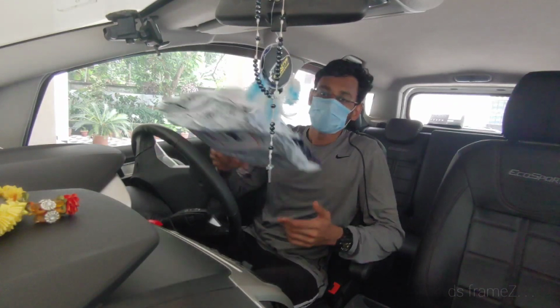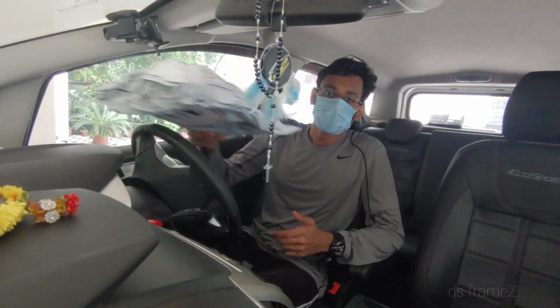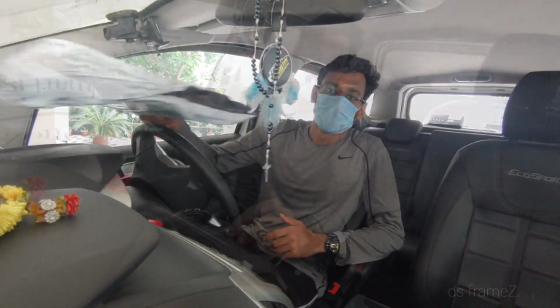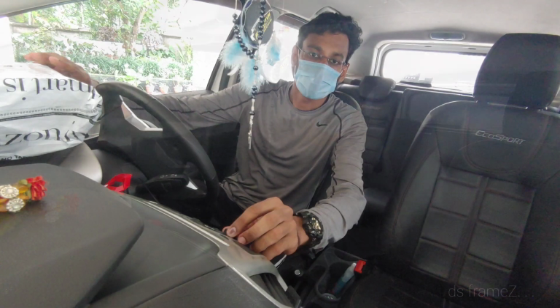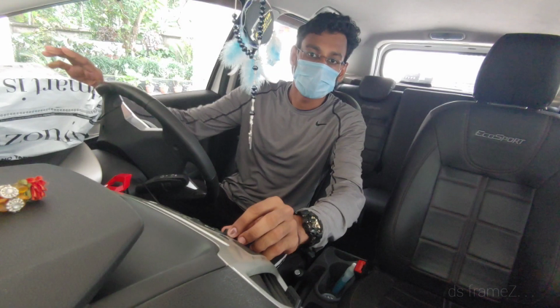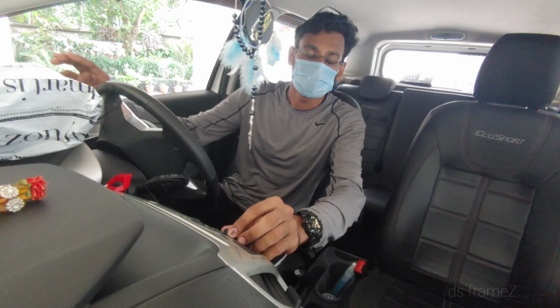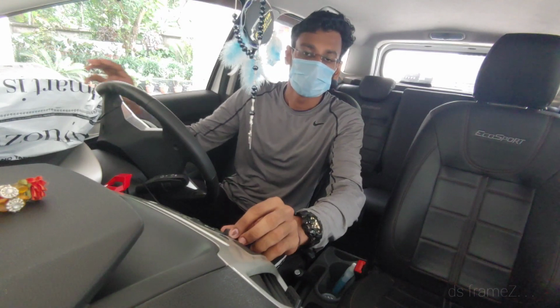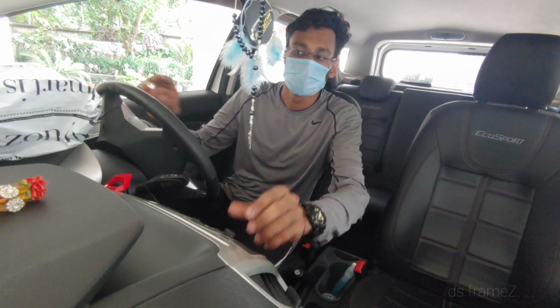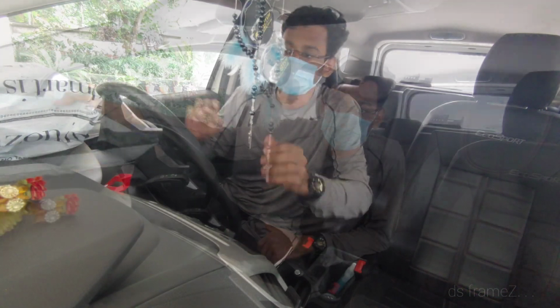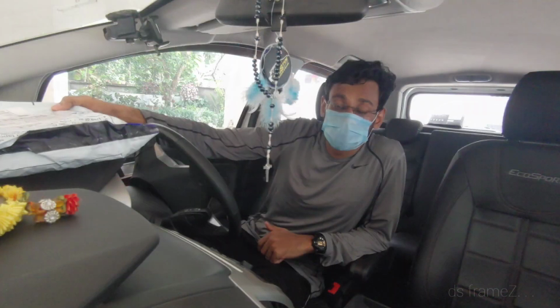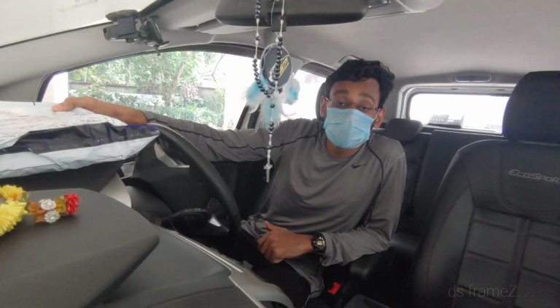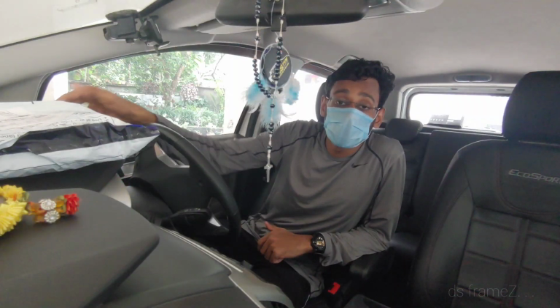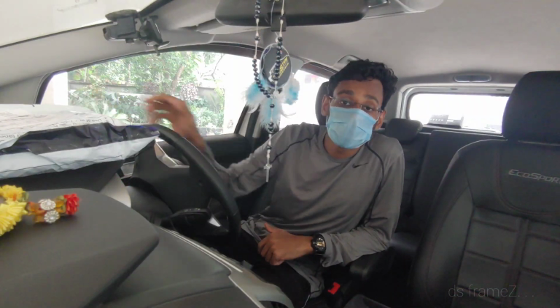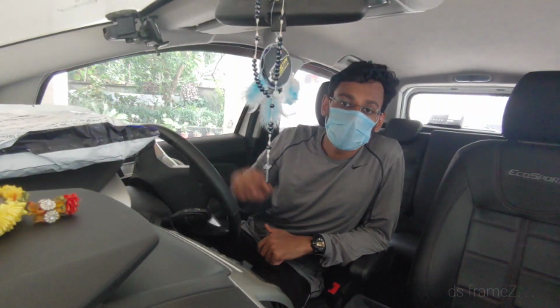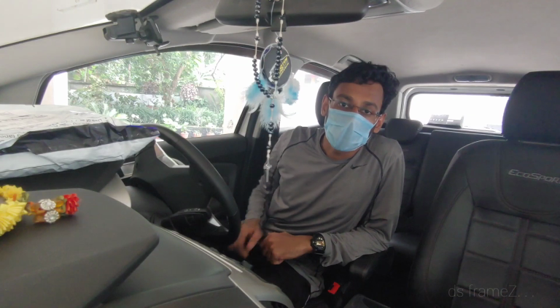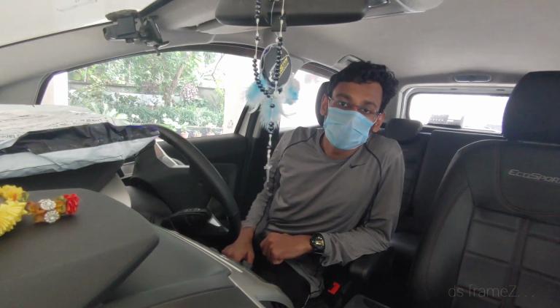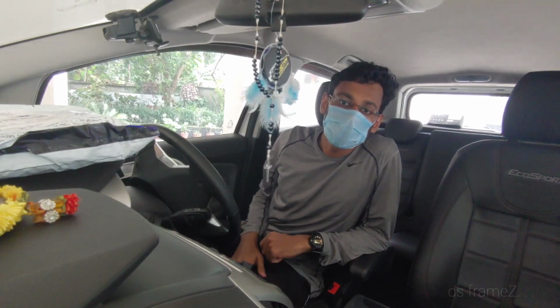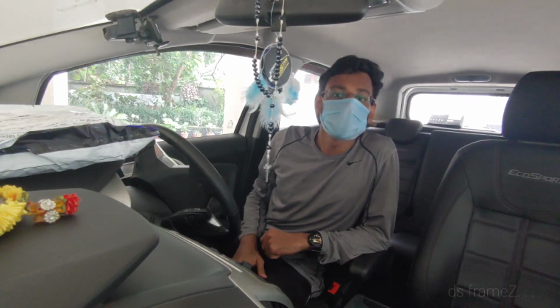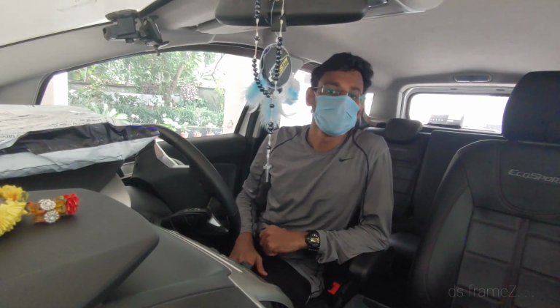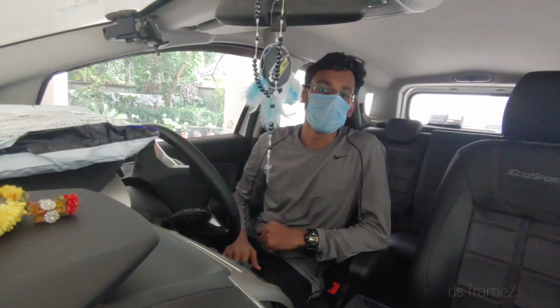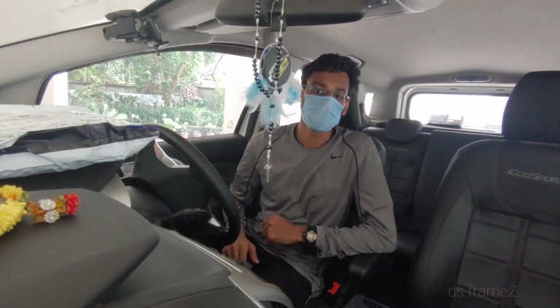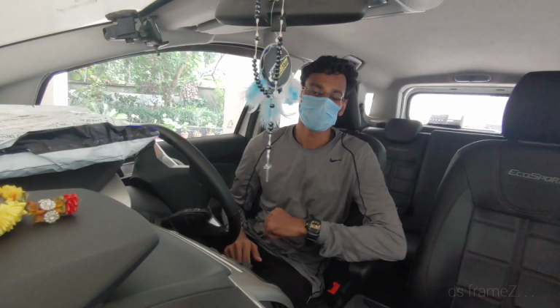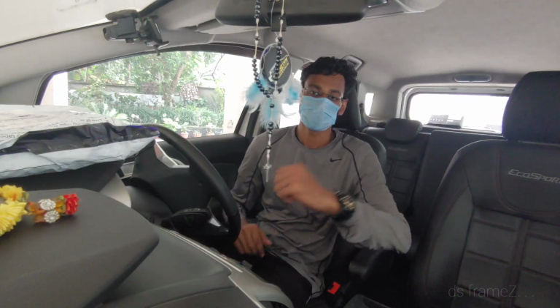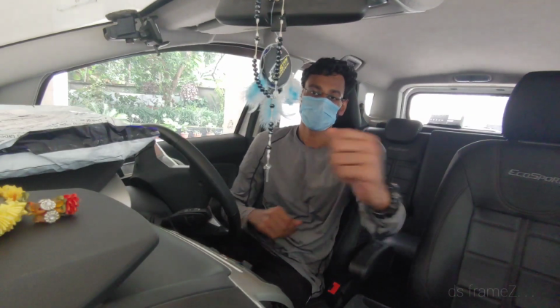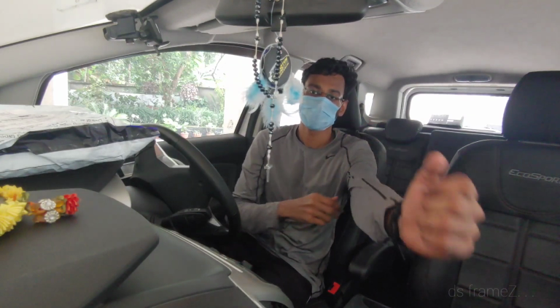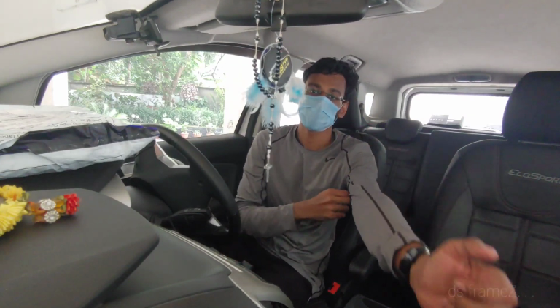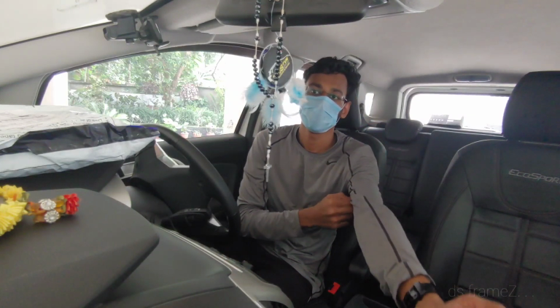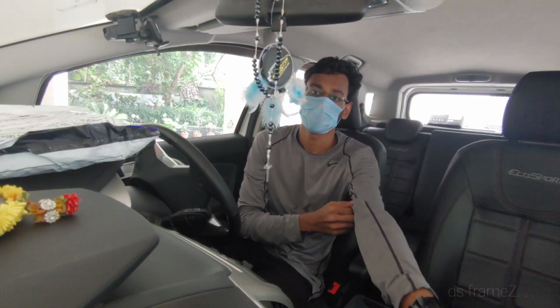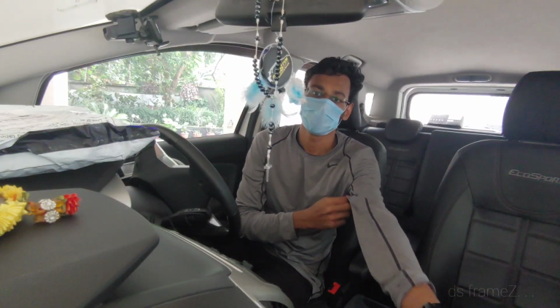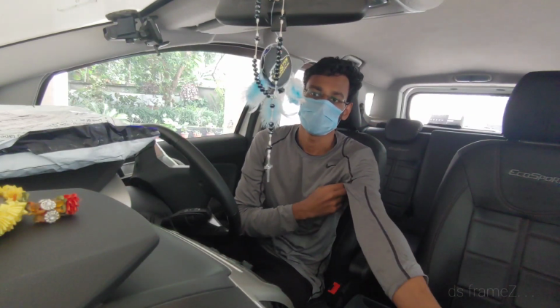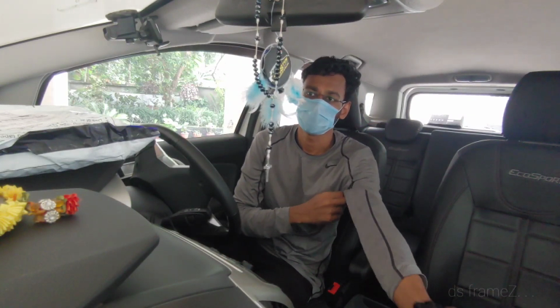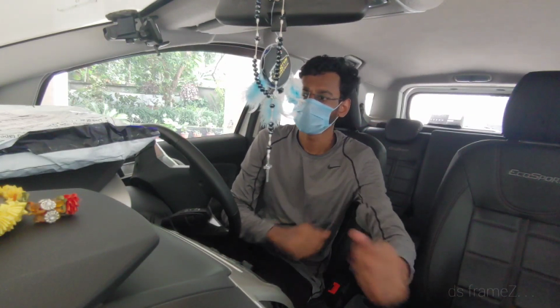Hi guys, this is an unboxing video on my channel.